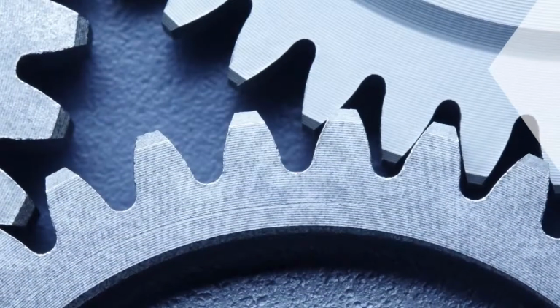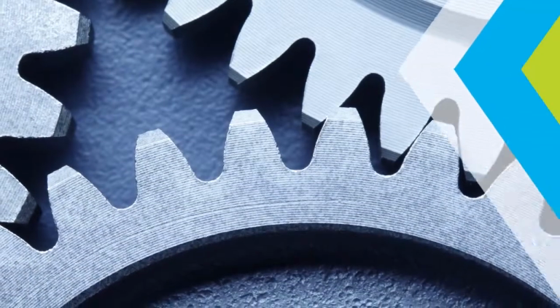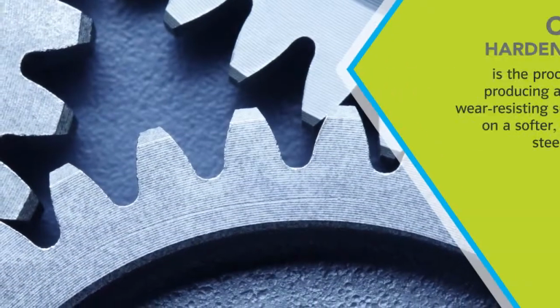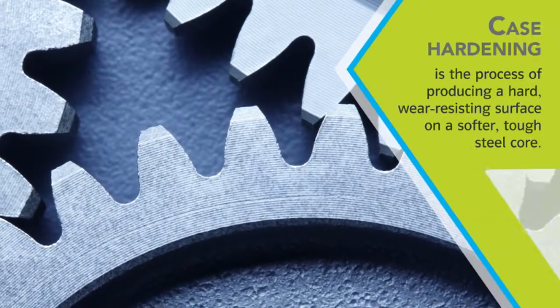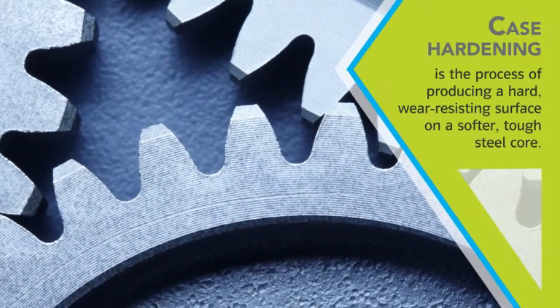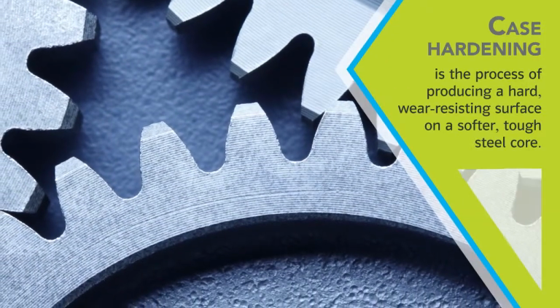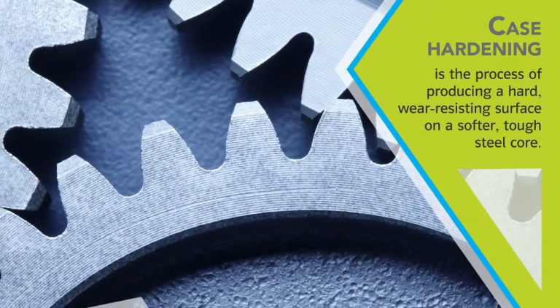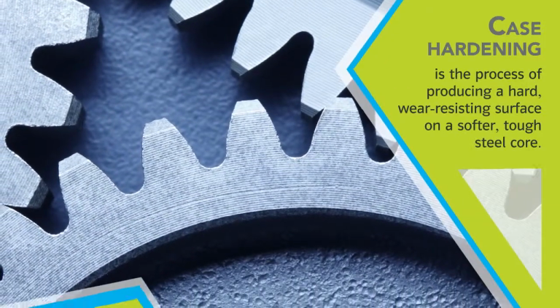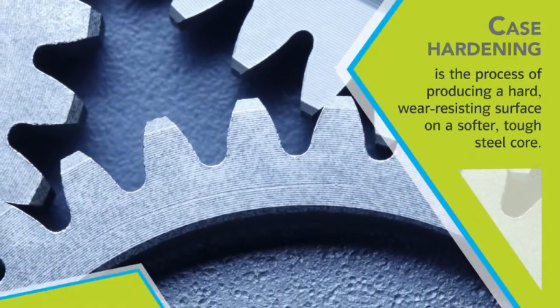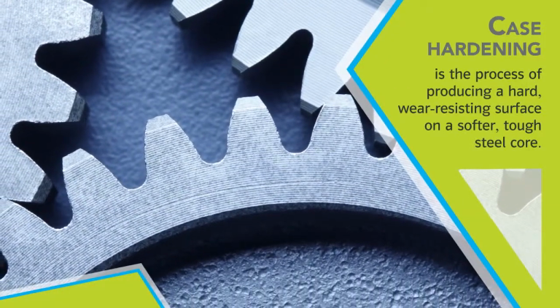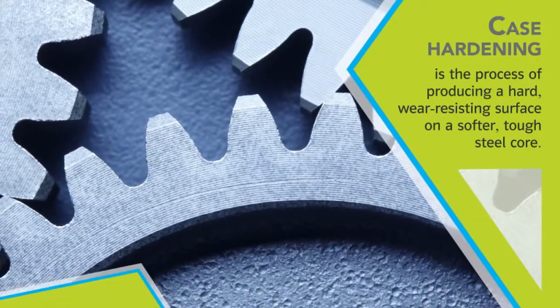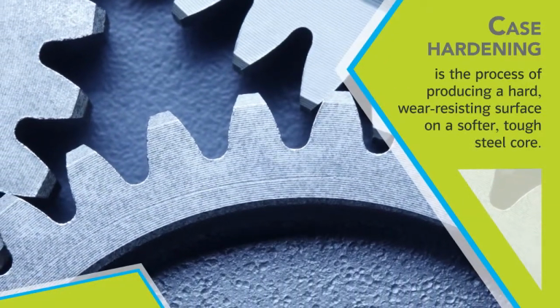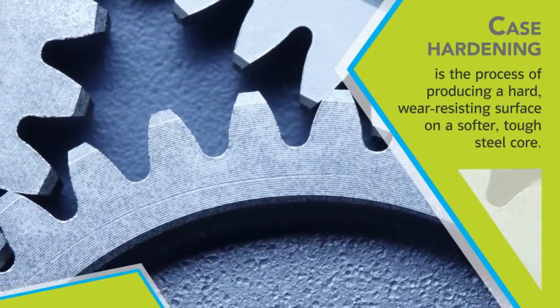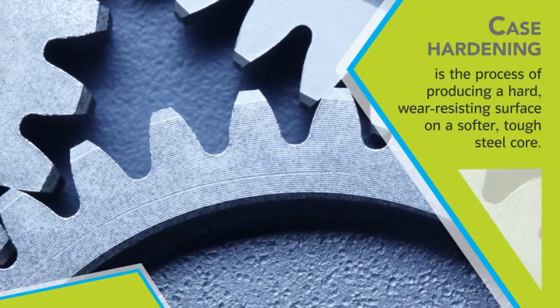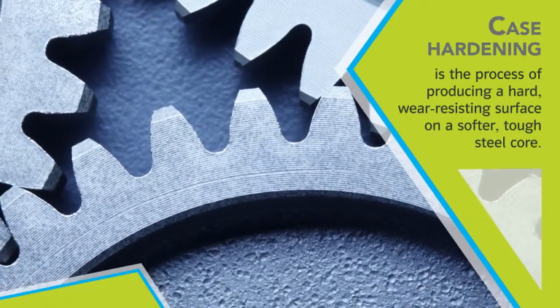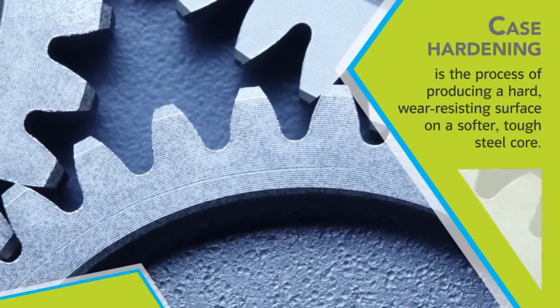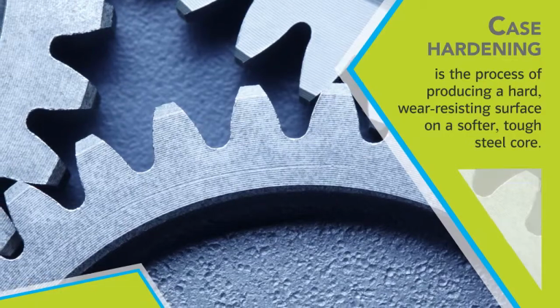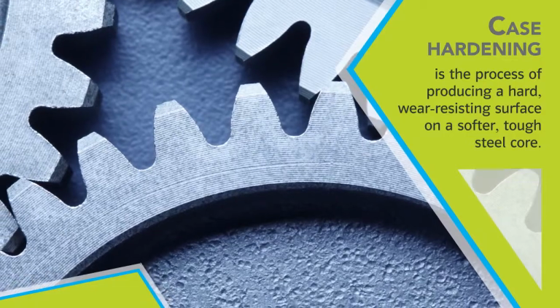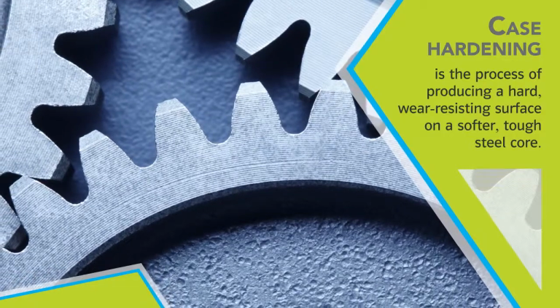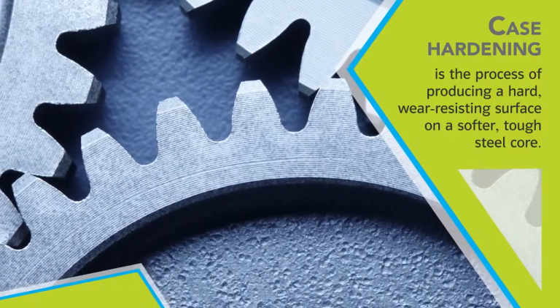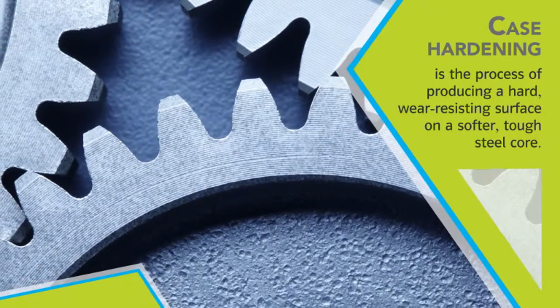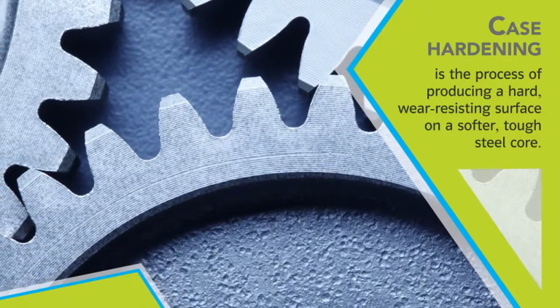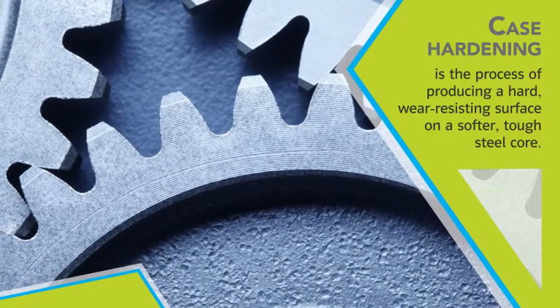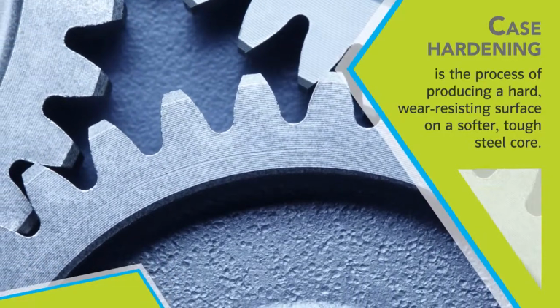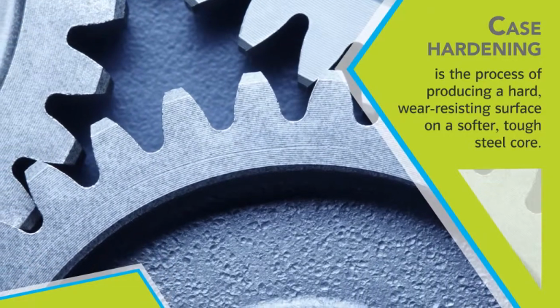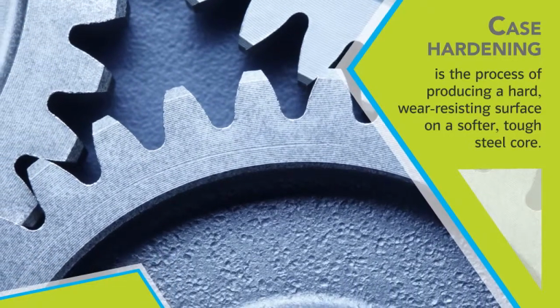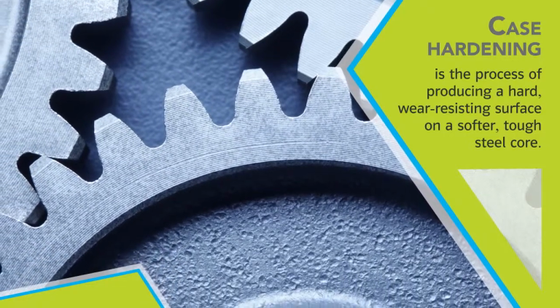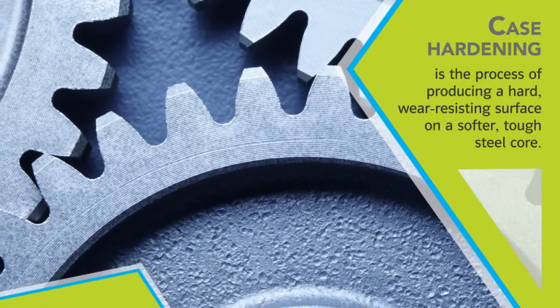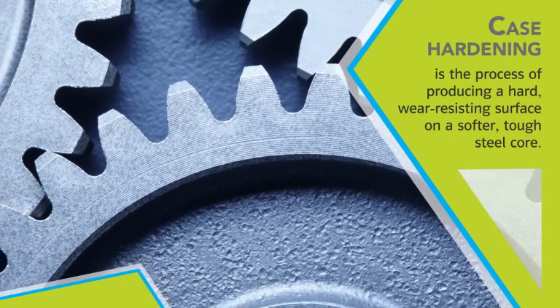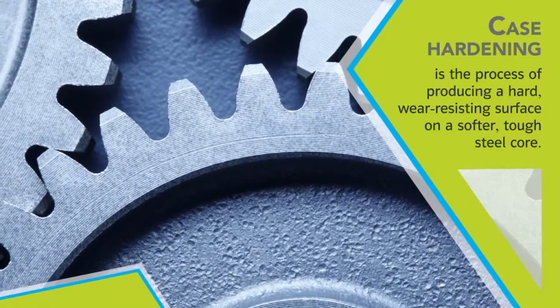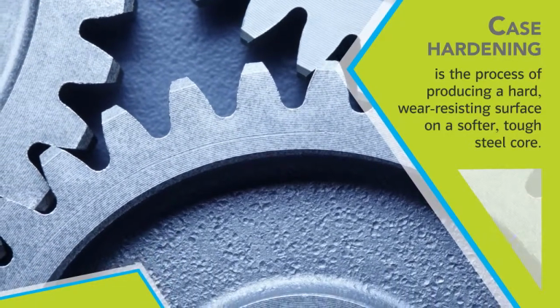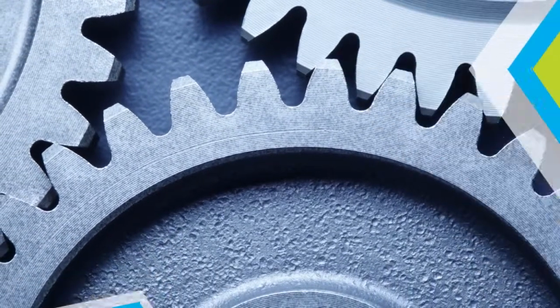Case hardening is the process of producing a hard, wear-resisting surface on a softer, tough steel core.